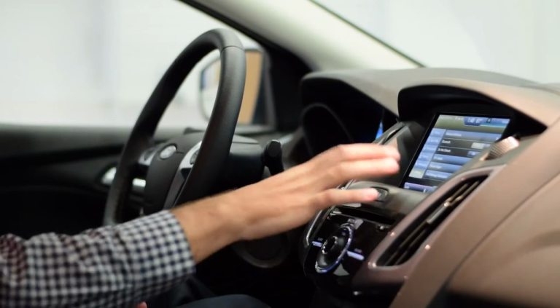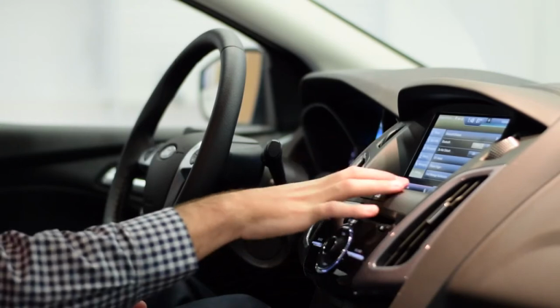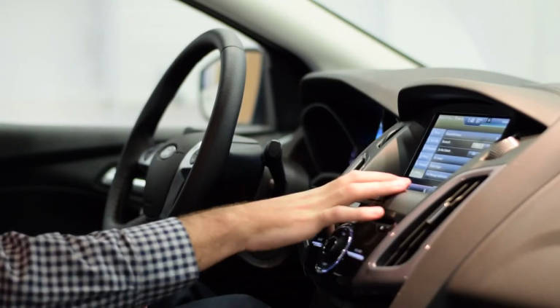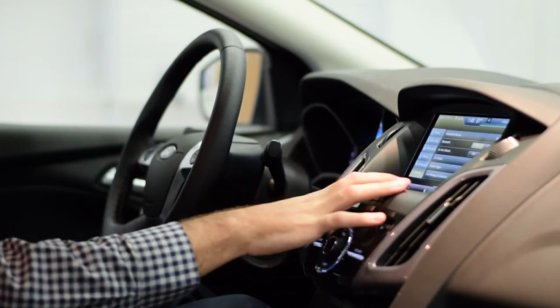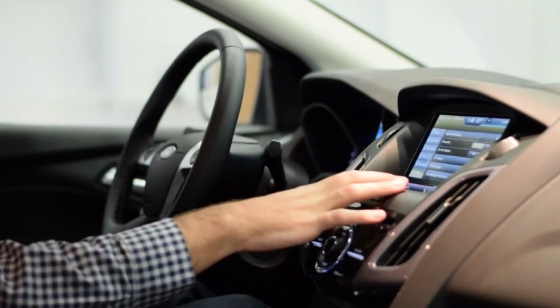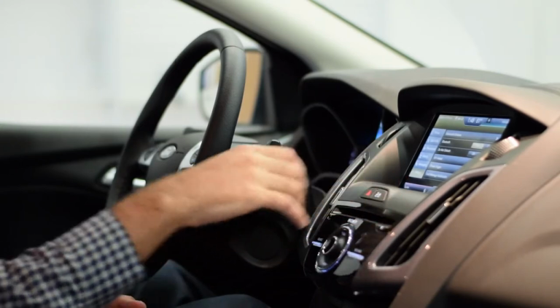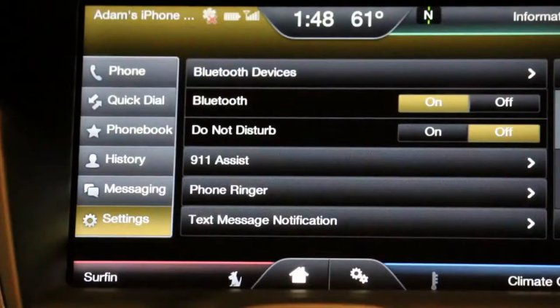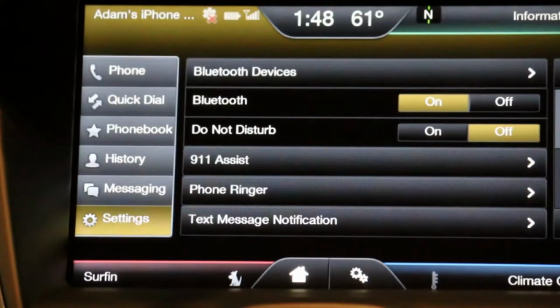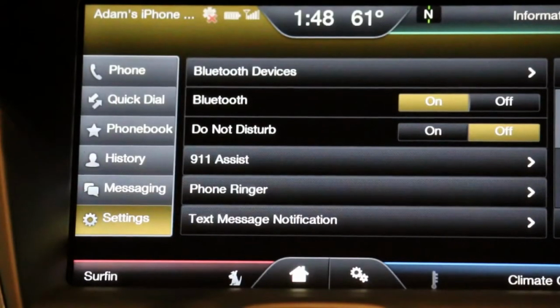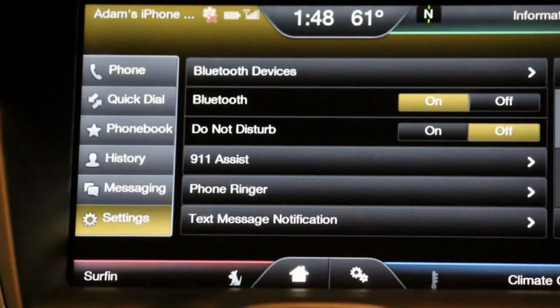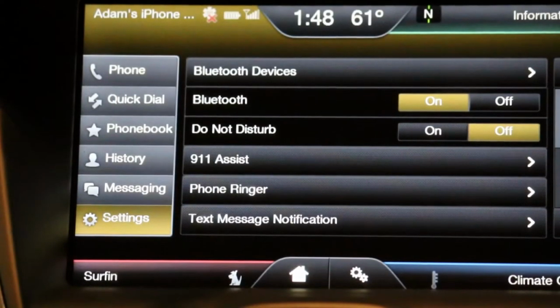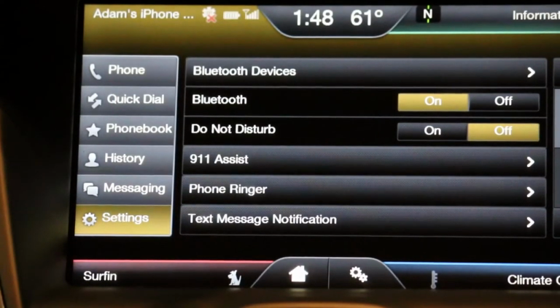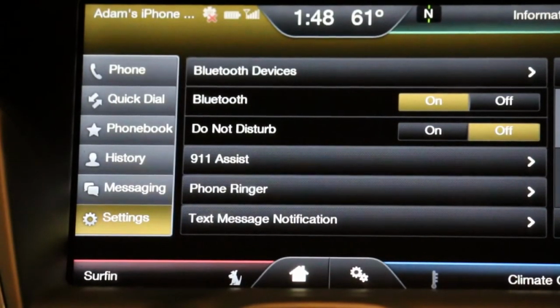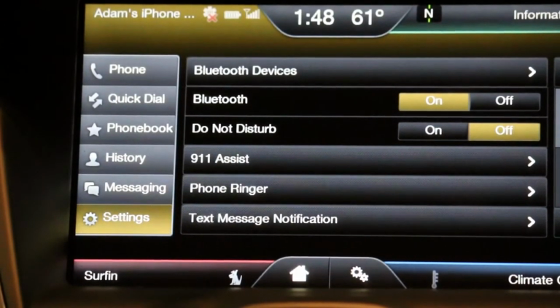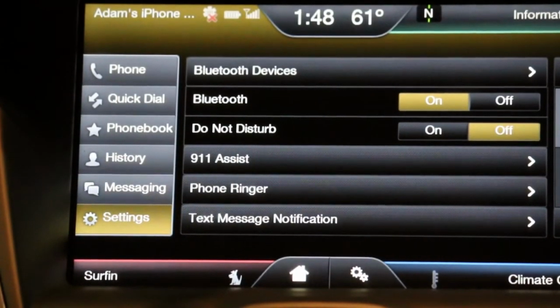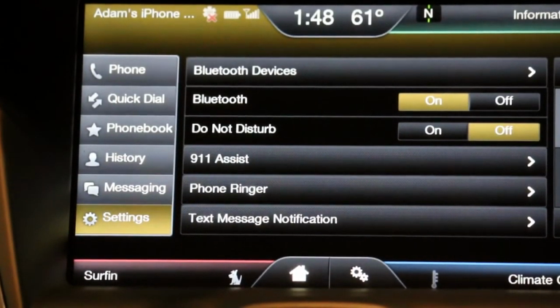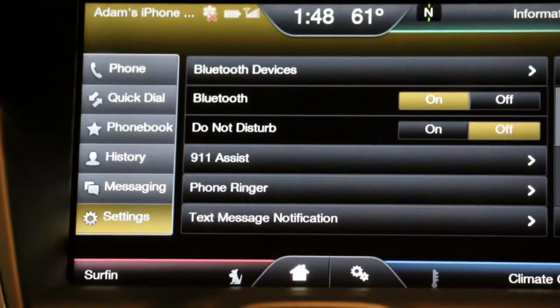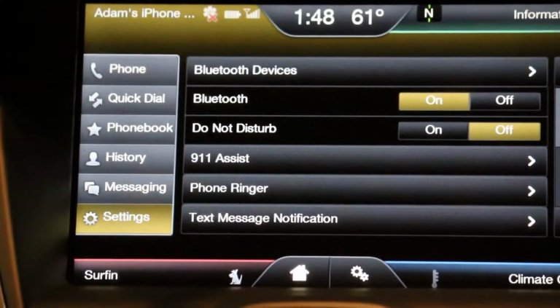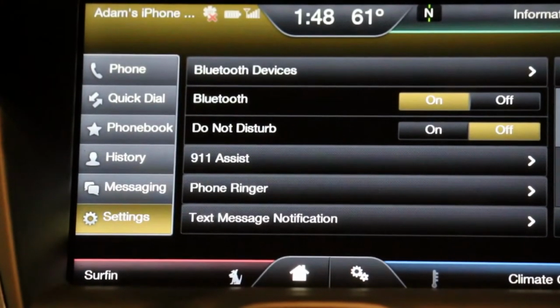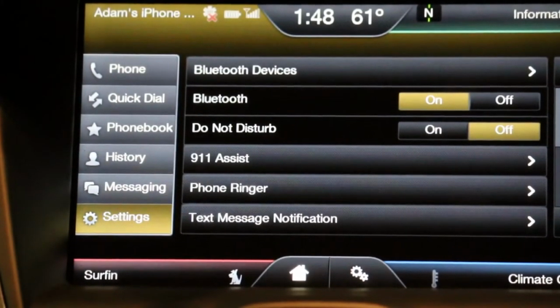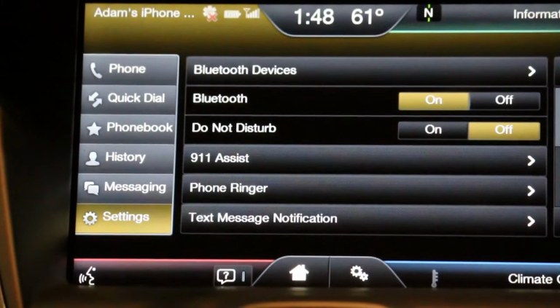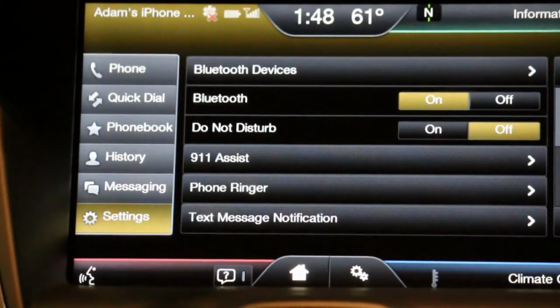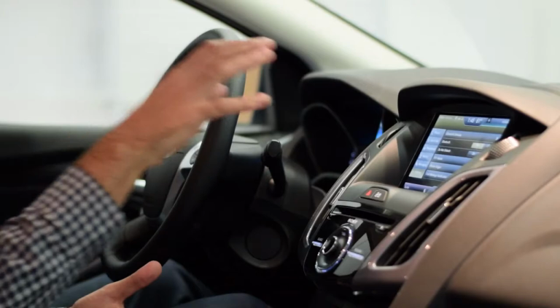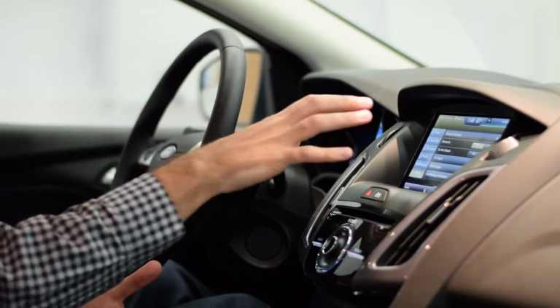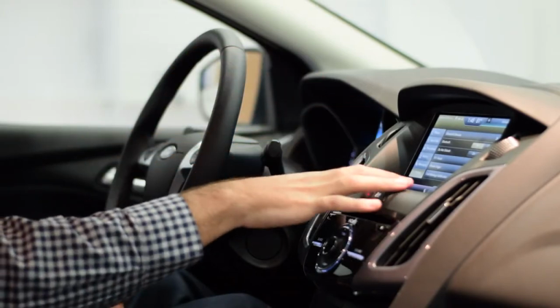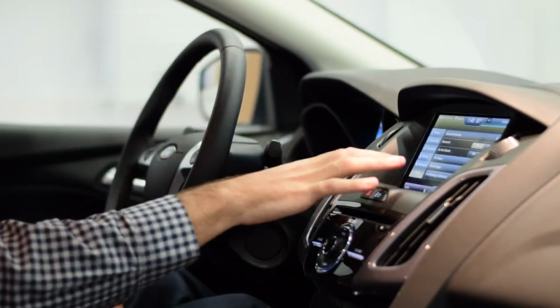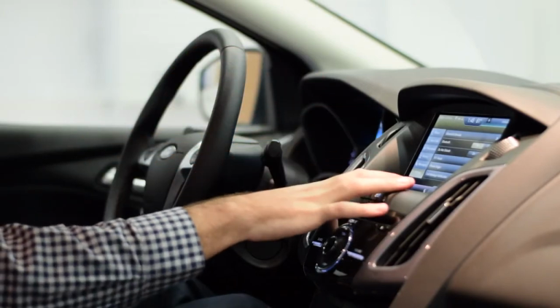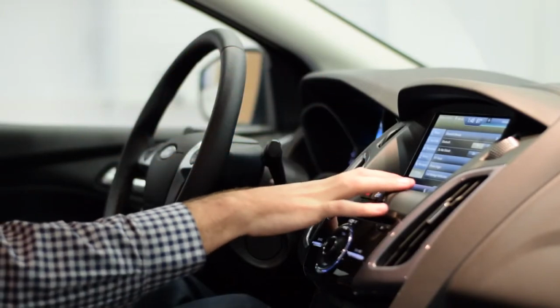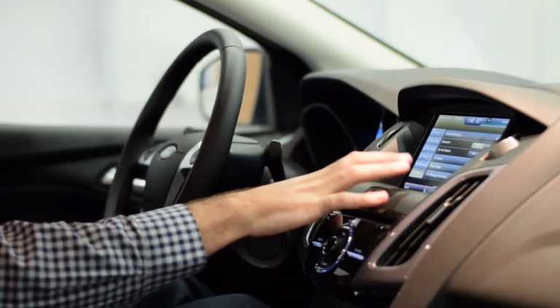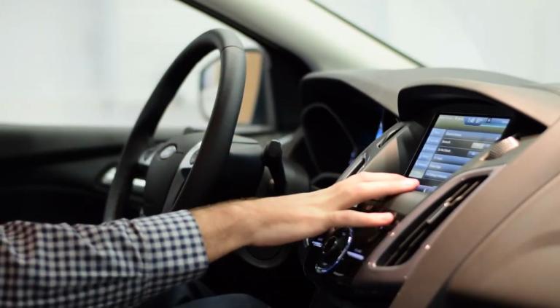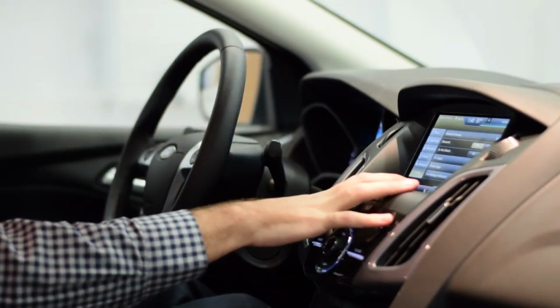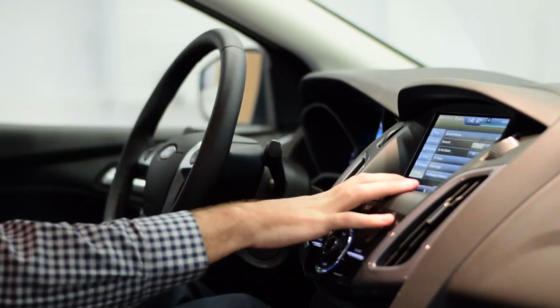Different ringers — you can set those up as well. If you get a text message, rather than using your phone, which is going to be illegal, you can see the notification right up on the screen.